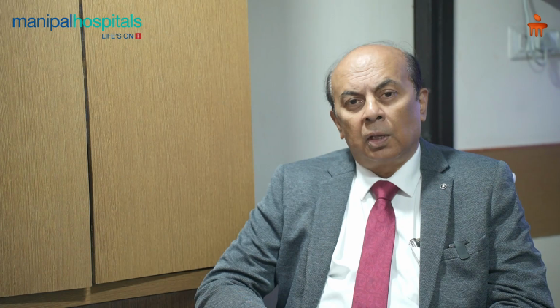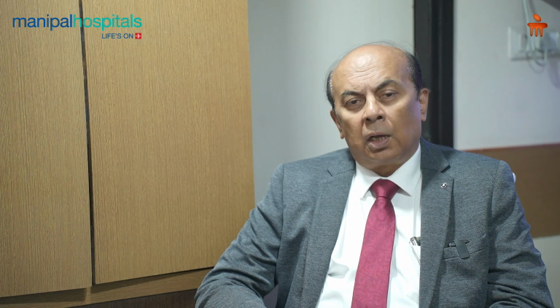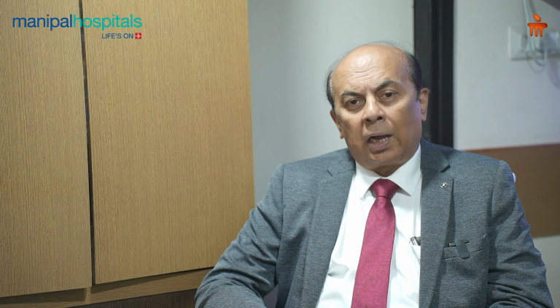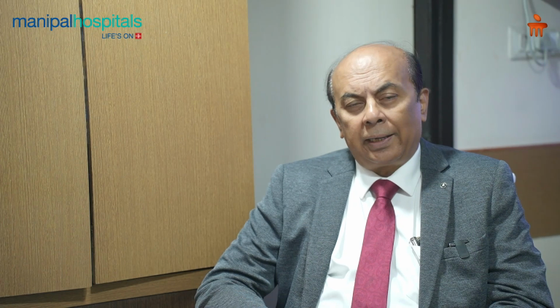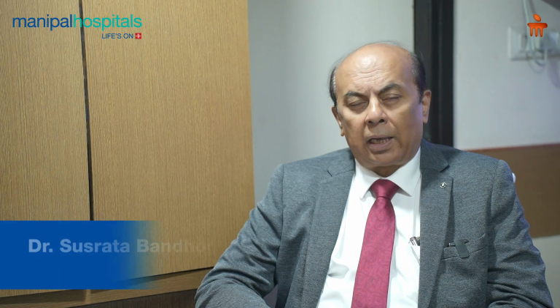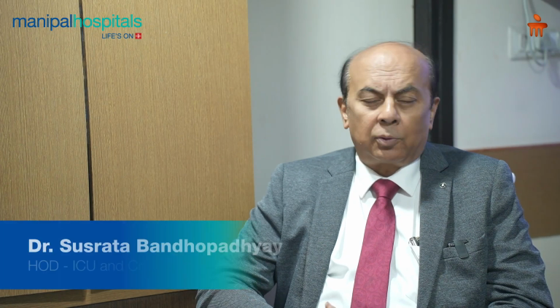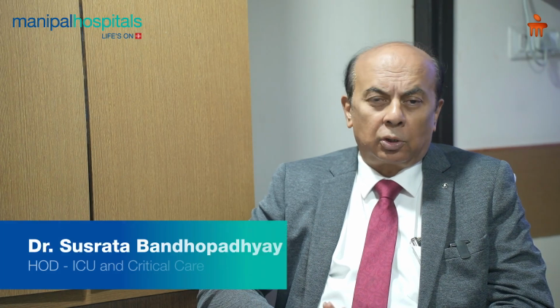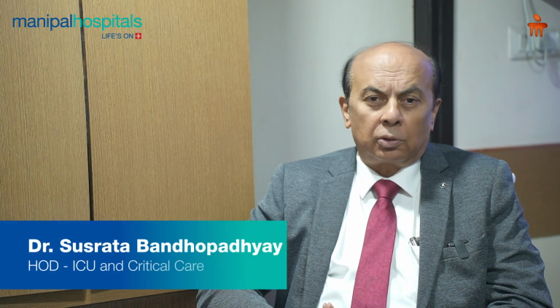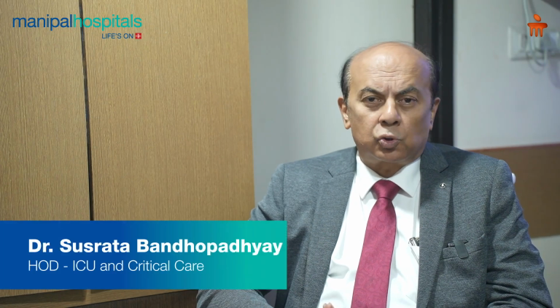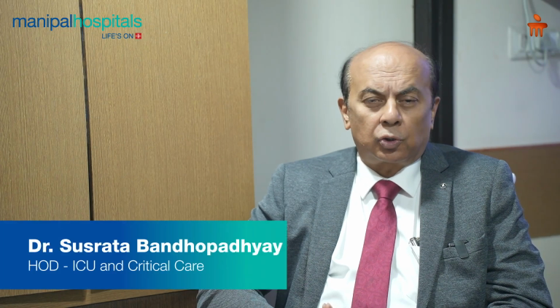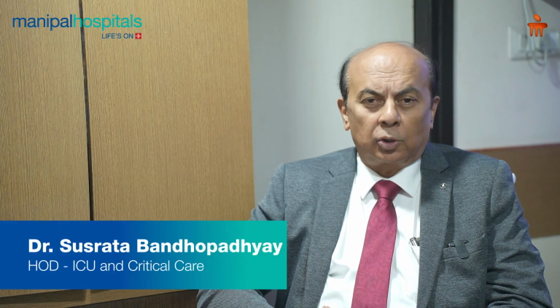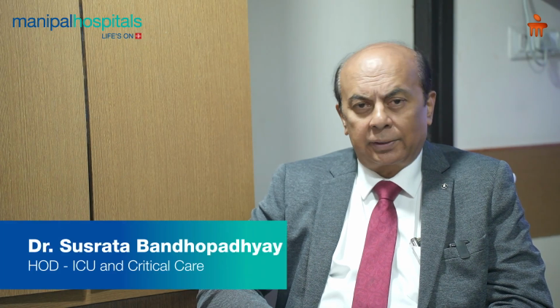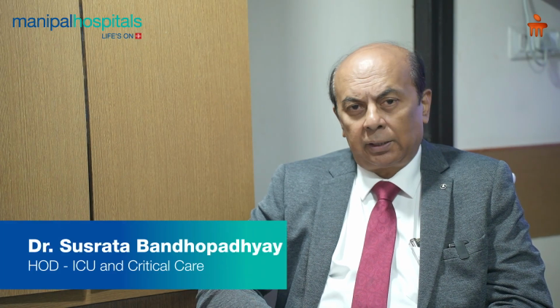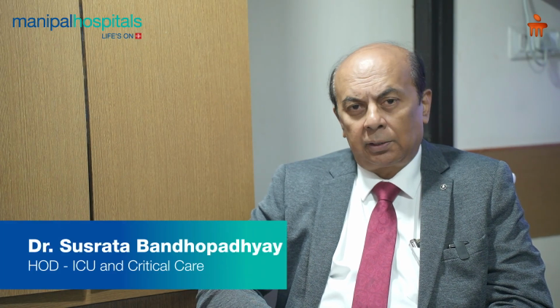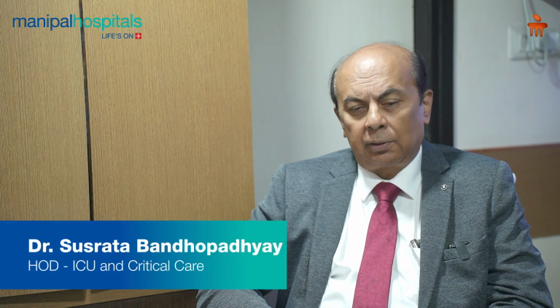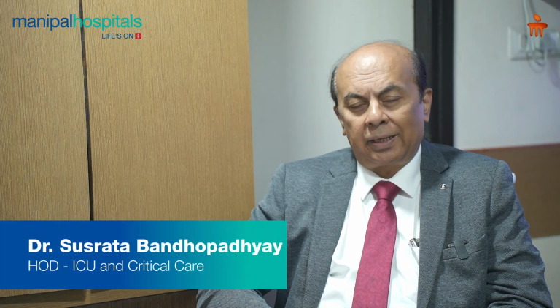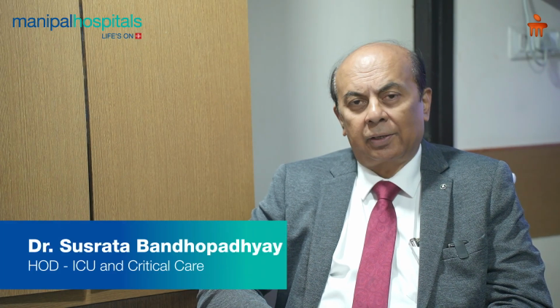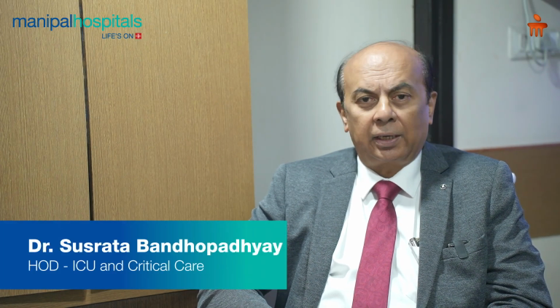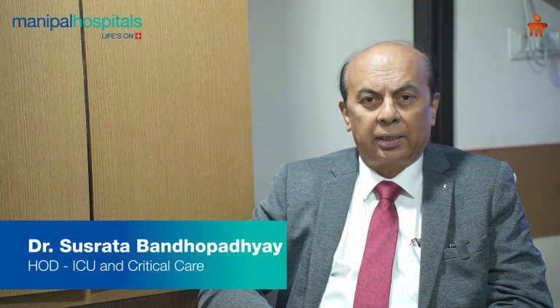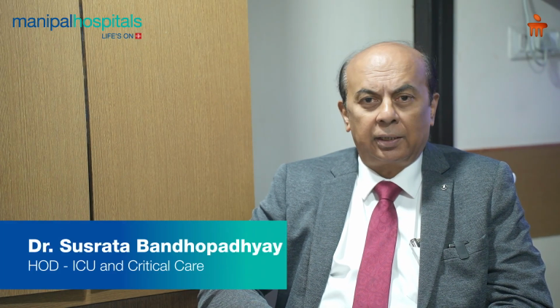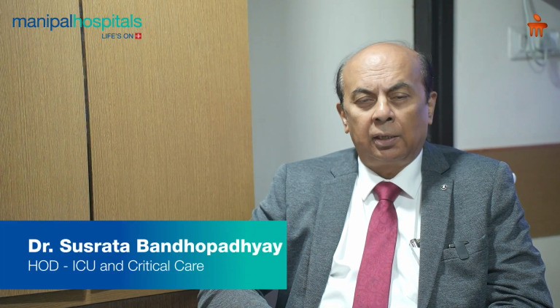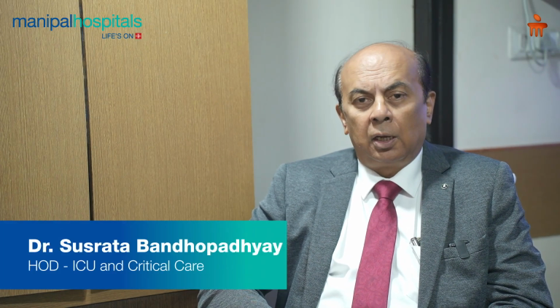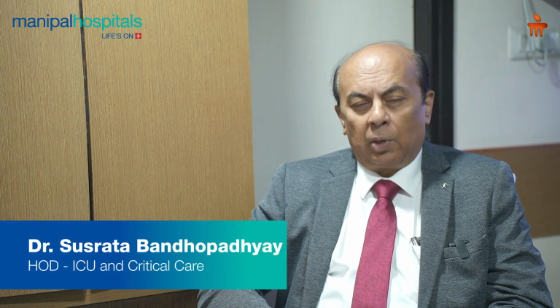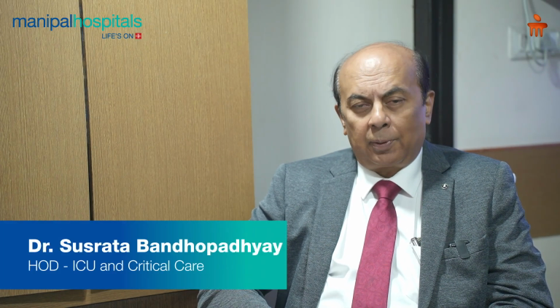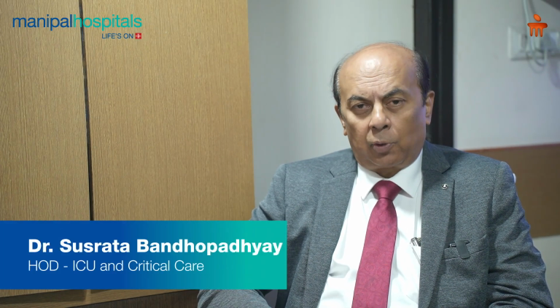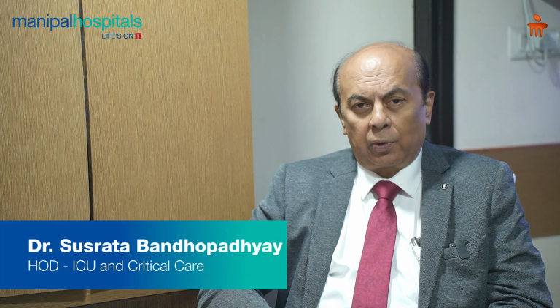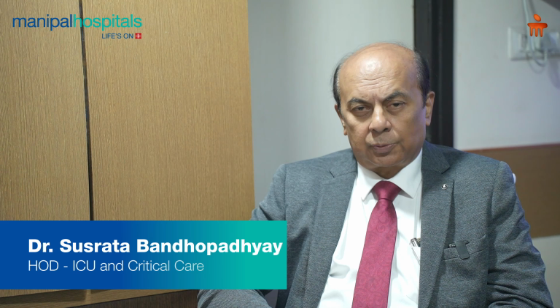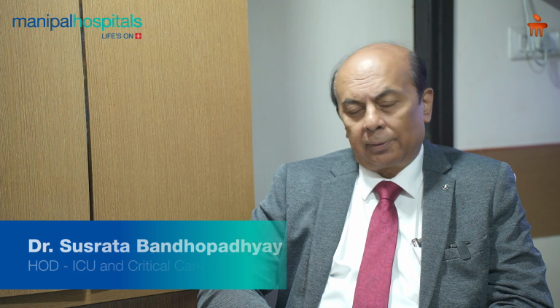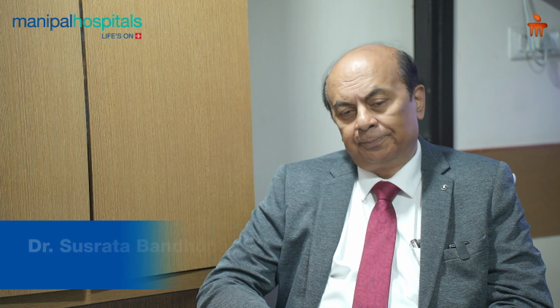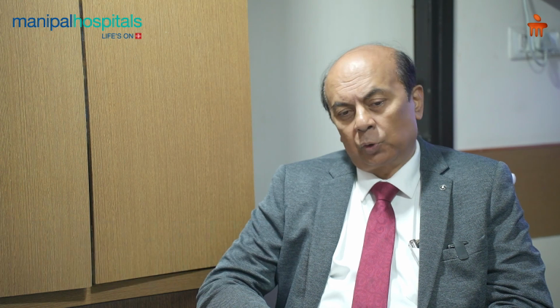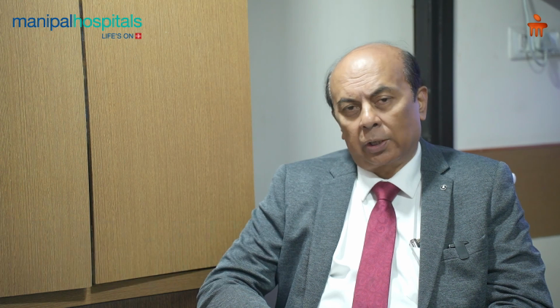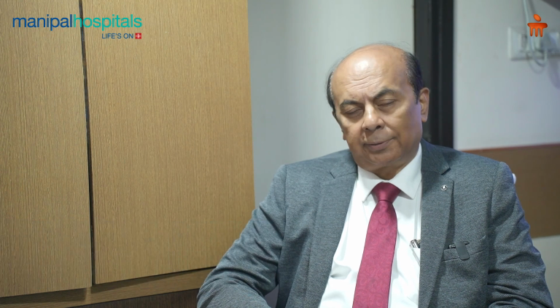Hi, I am Dr. Shushrut Vandabathai, Director of Critical Care, Manipal Broadway Hospital, Kolkata.